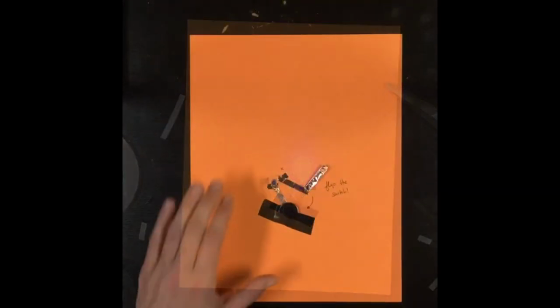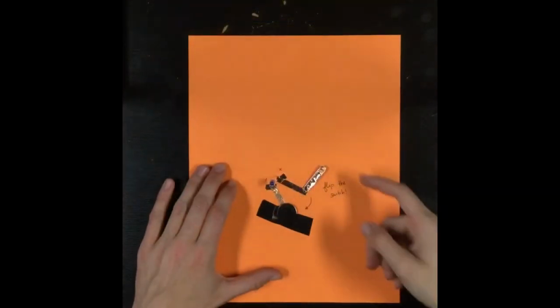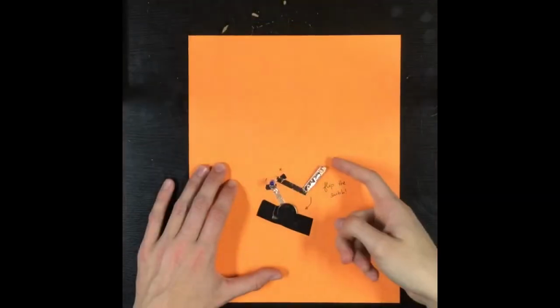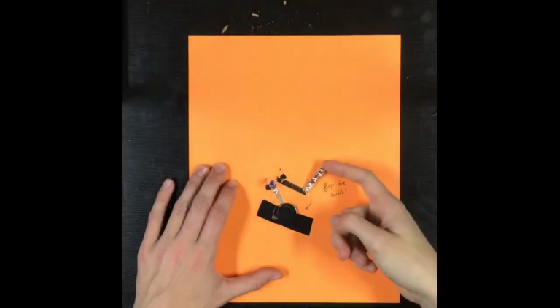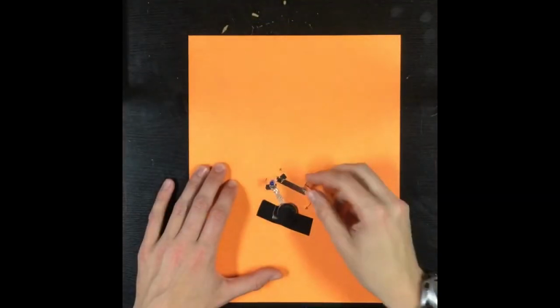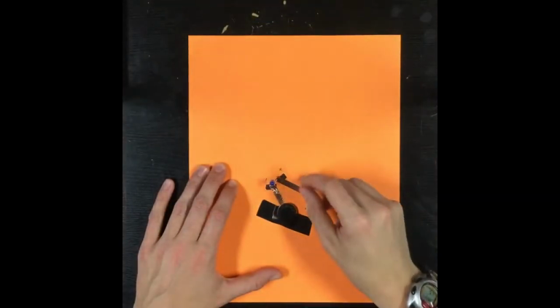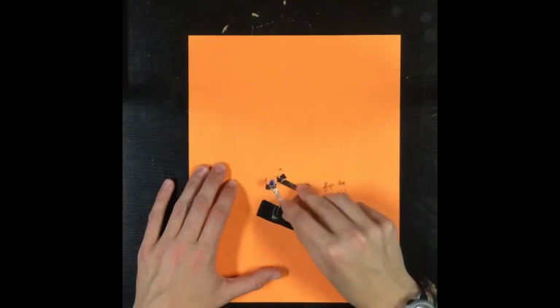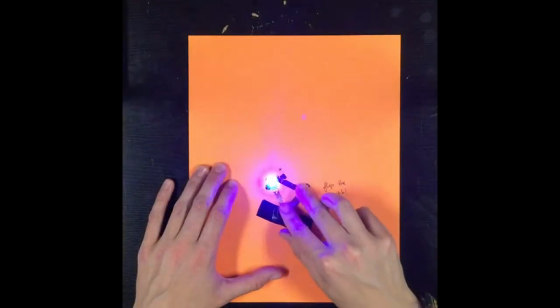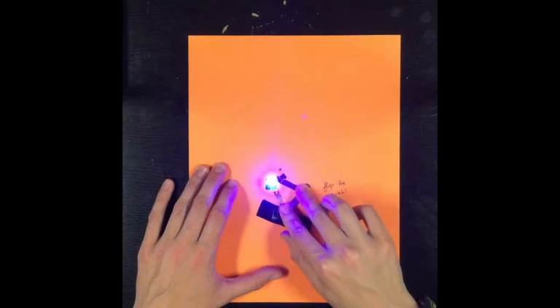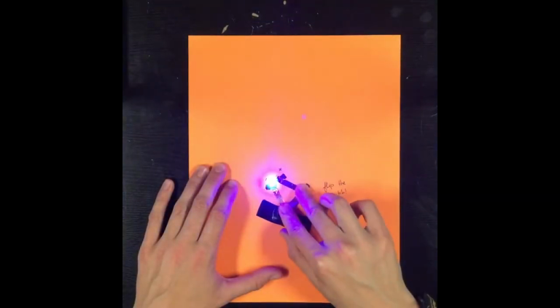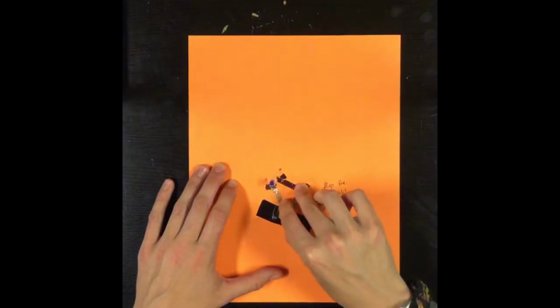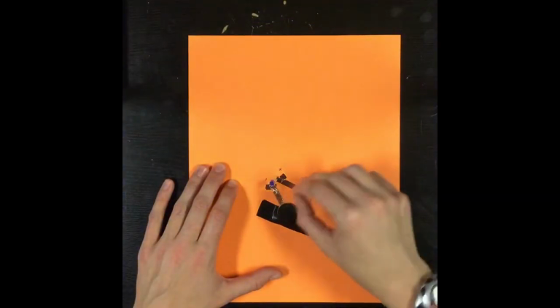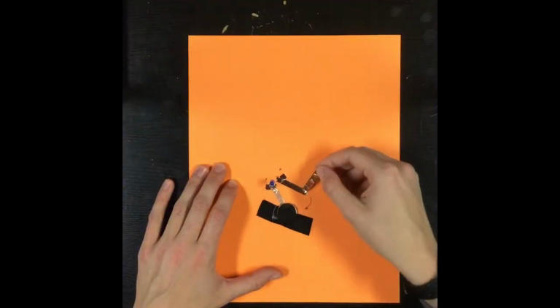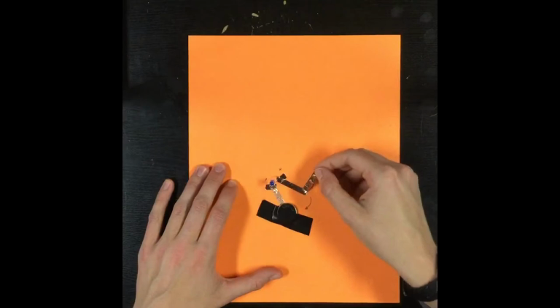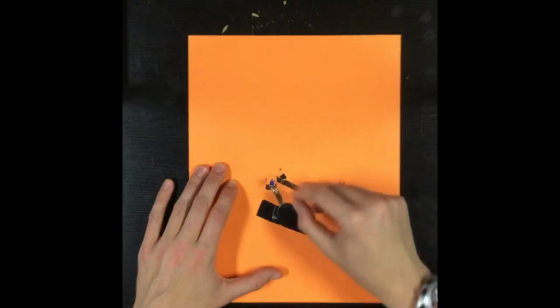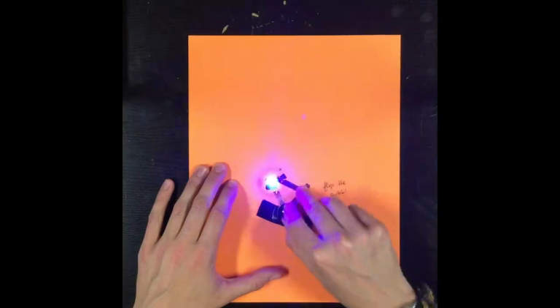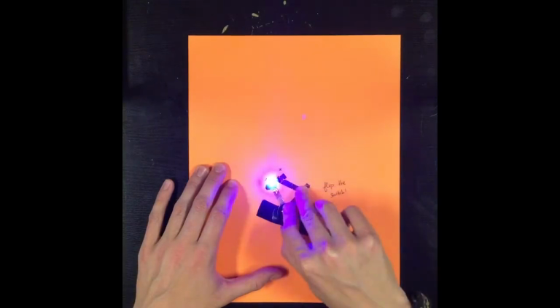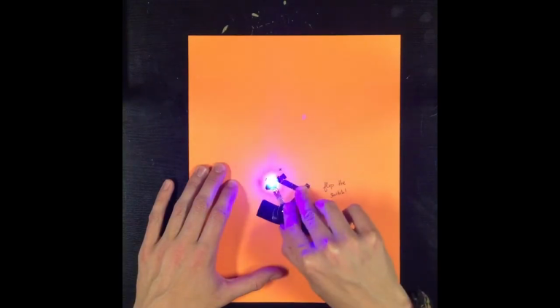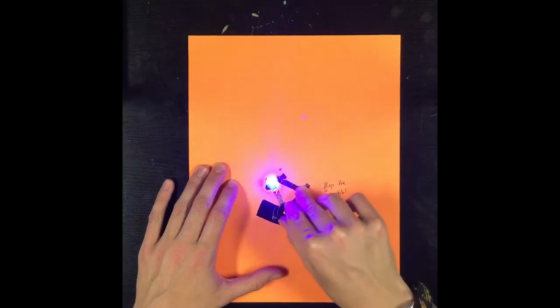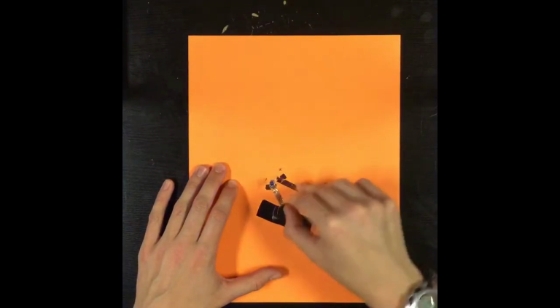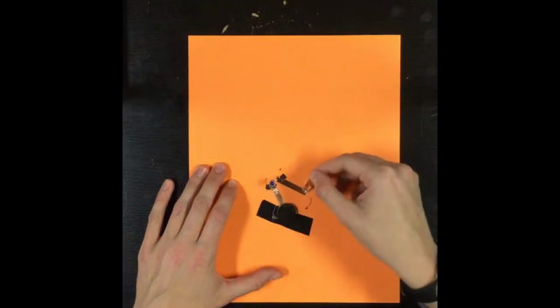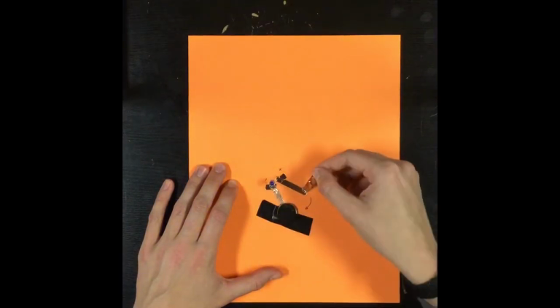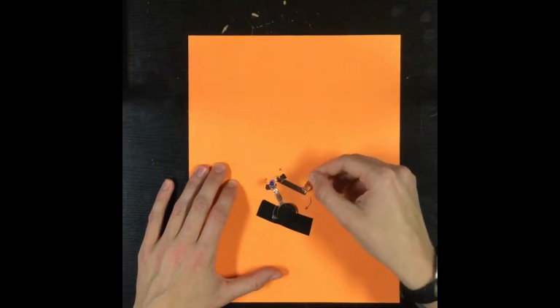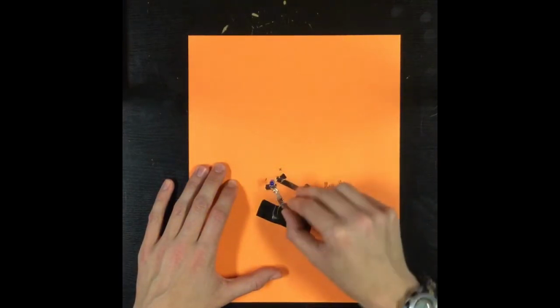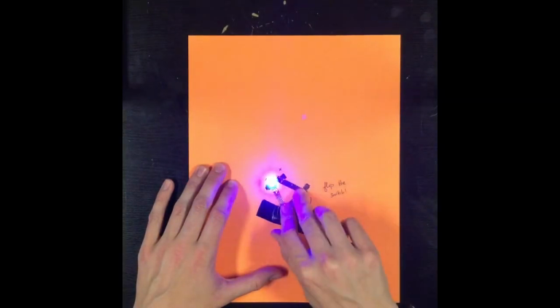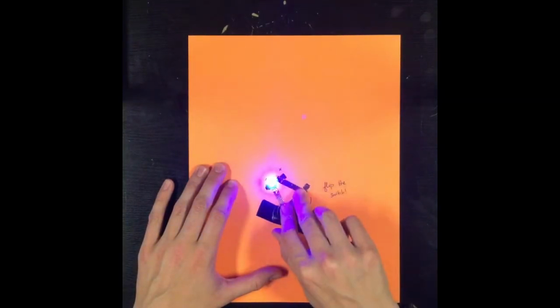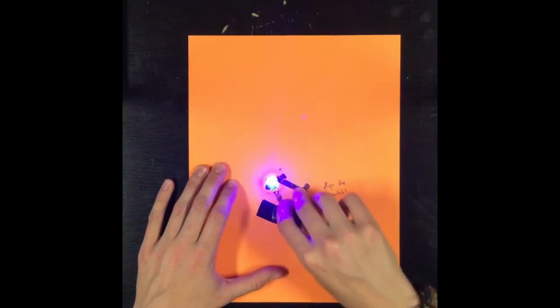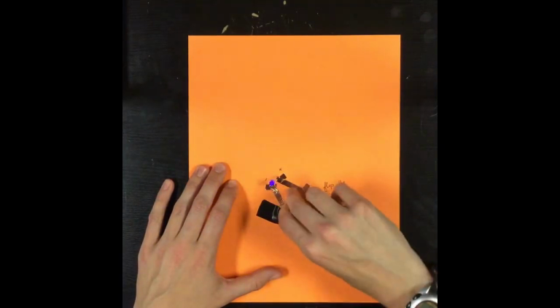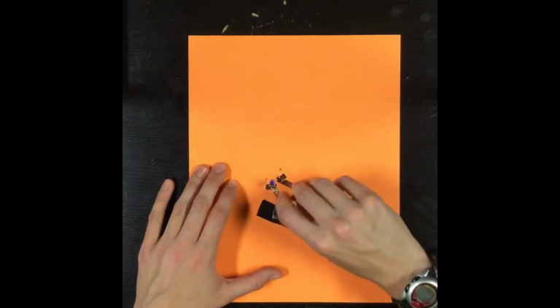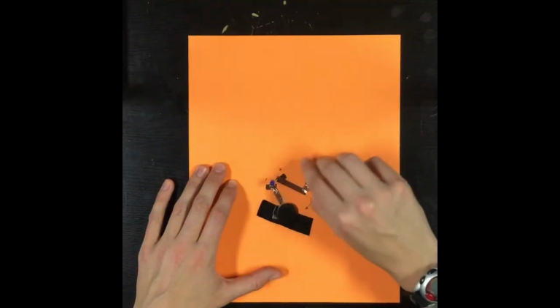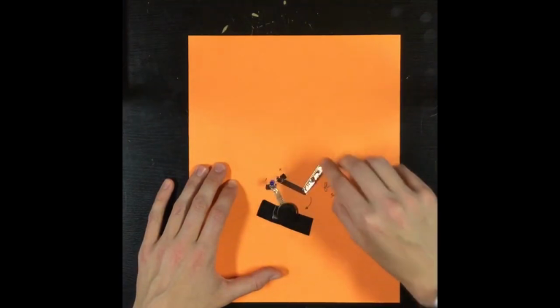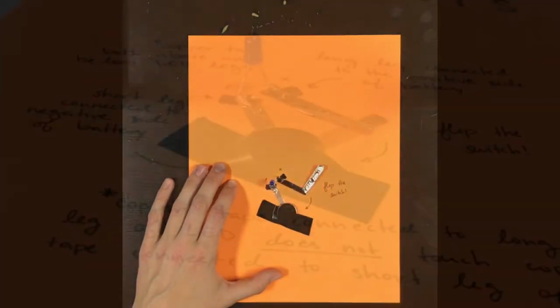Here's the circuit with the paper clip switch added. Make sure that it's completely covered in copper tape to conduct electricity properly.